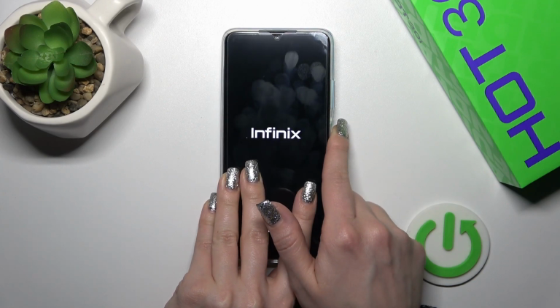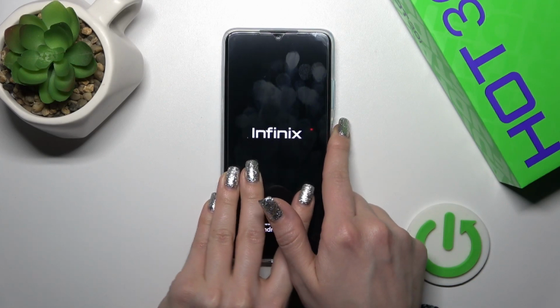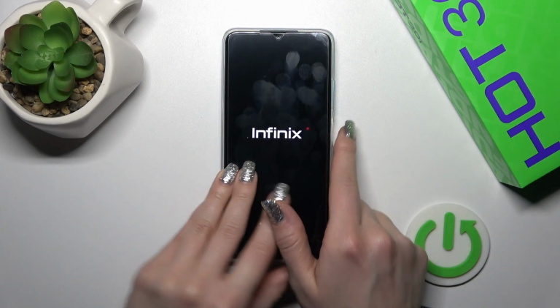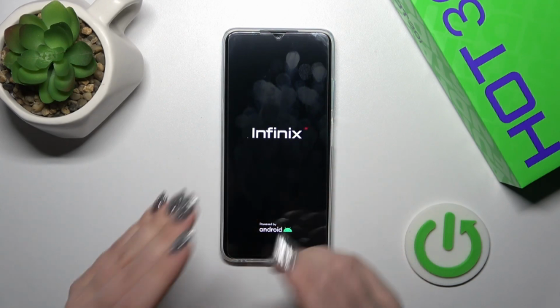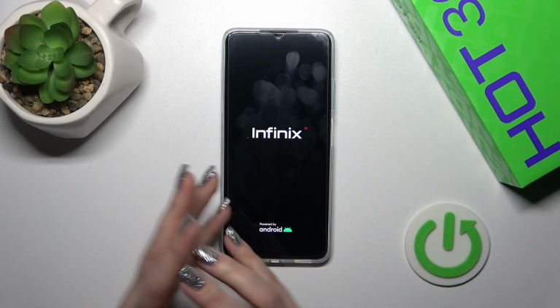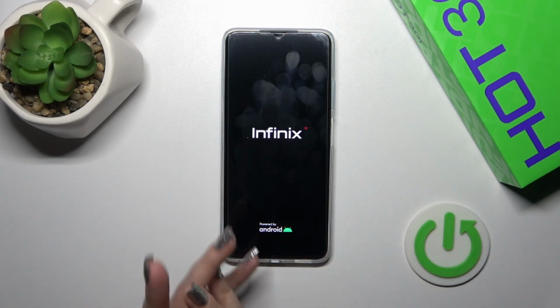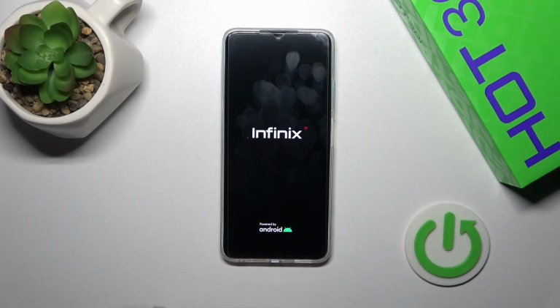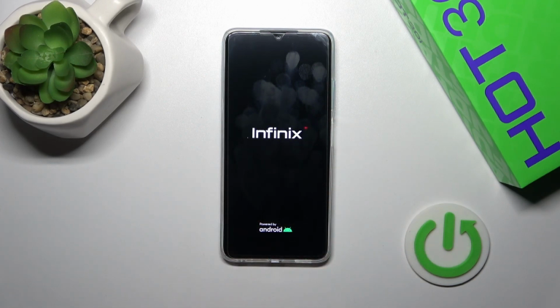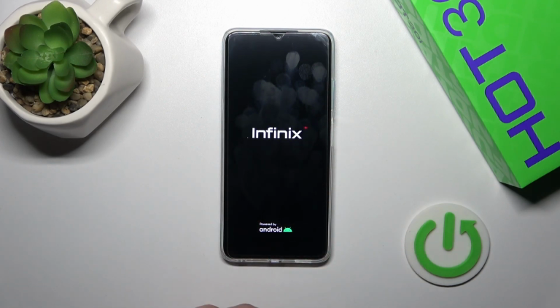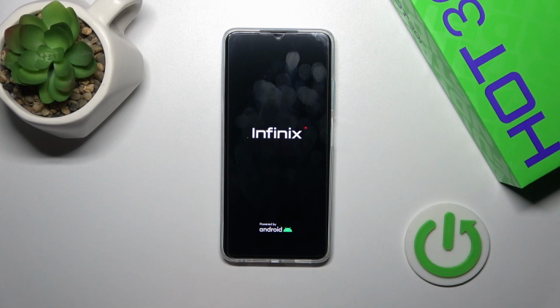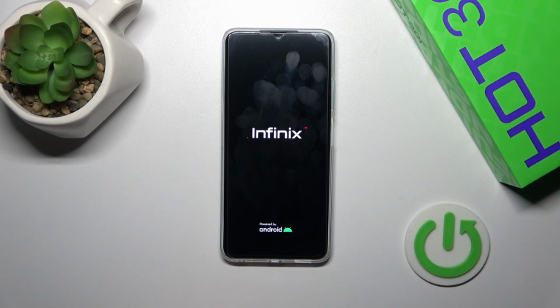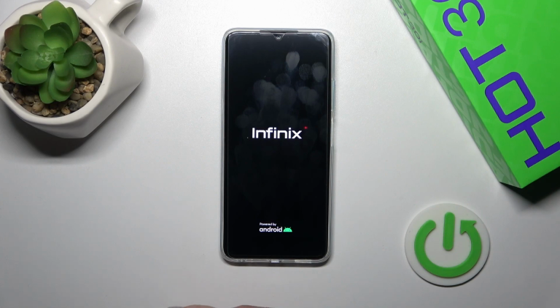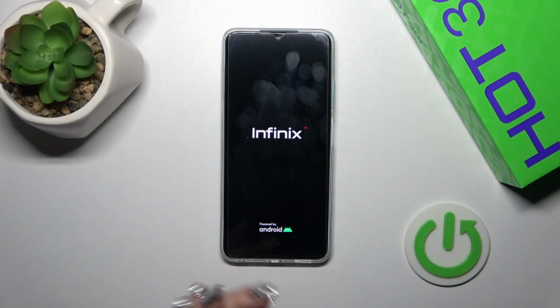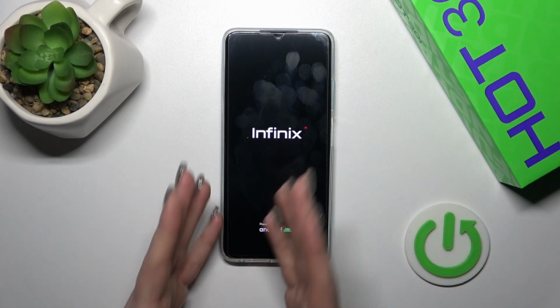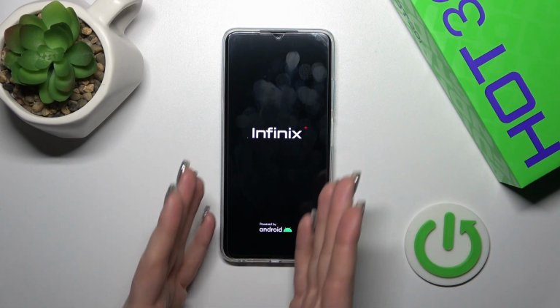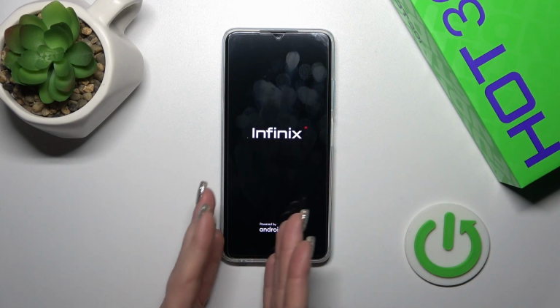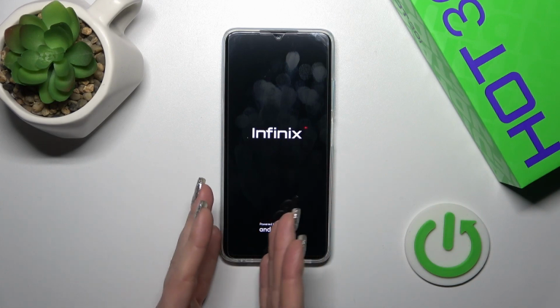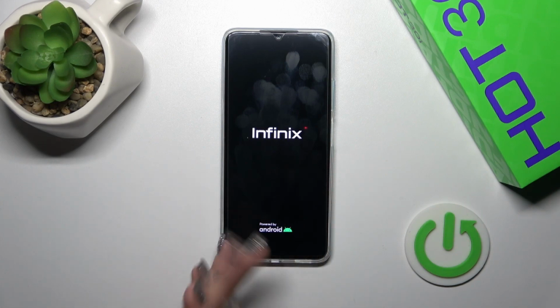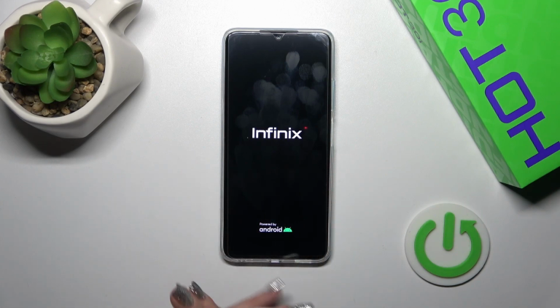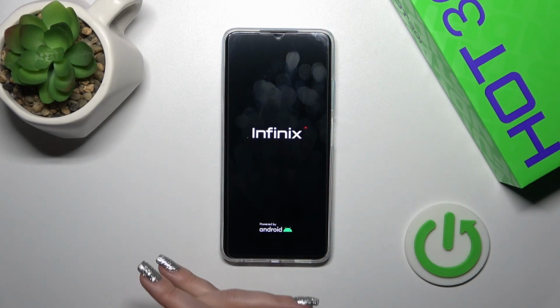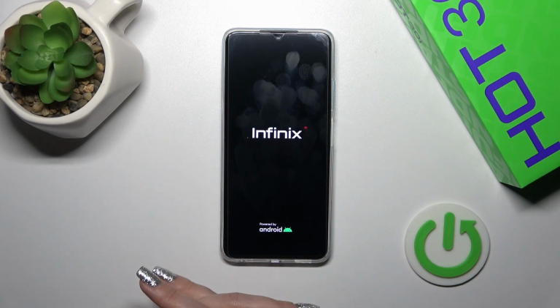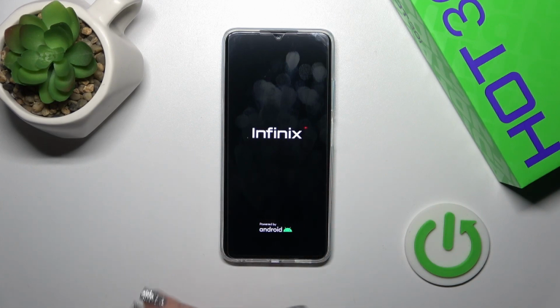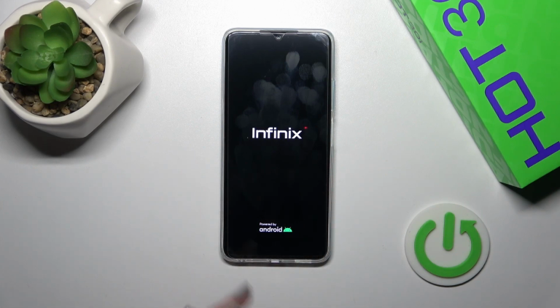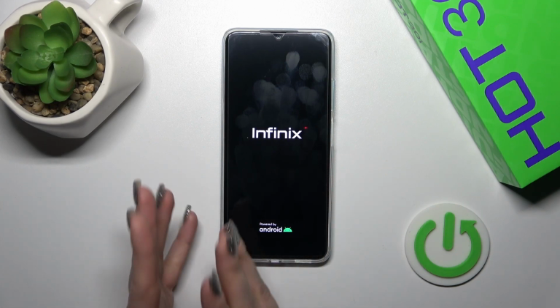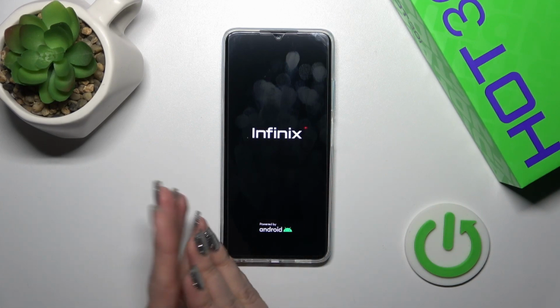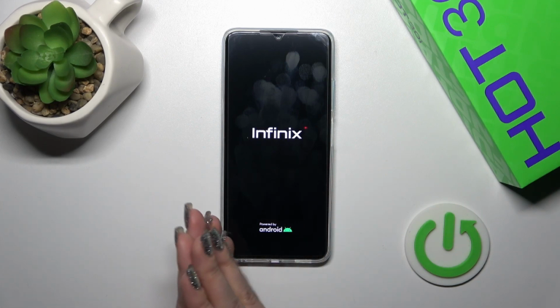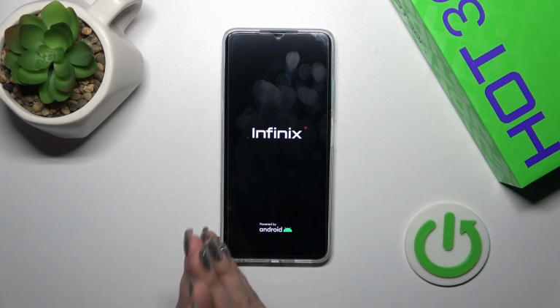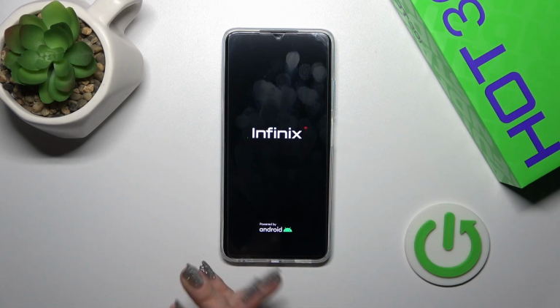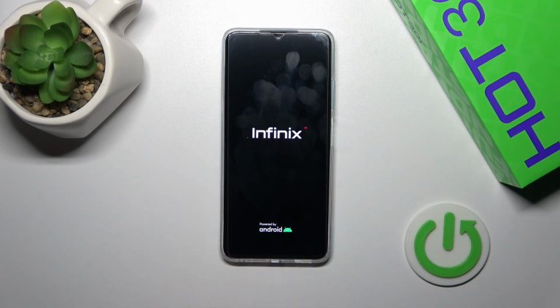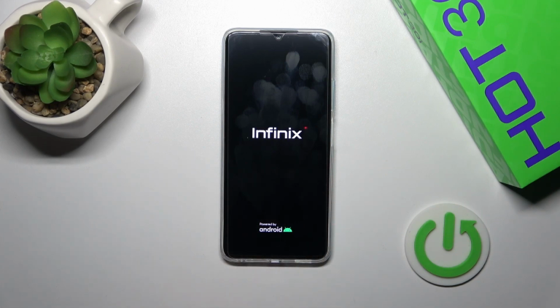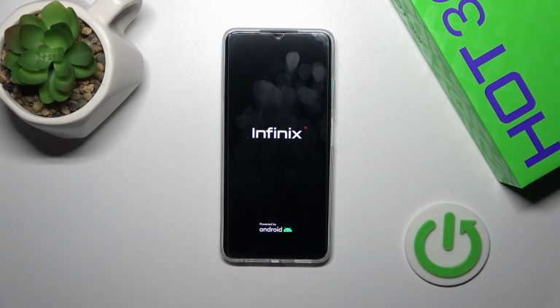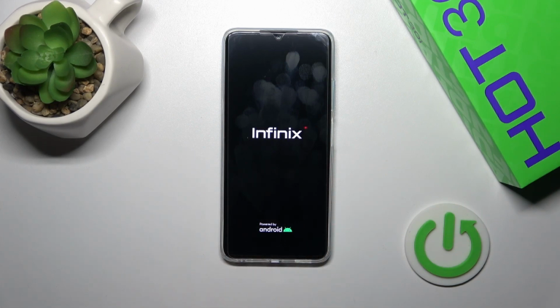After that we could see that the screen lights up, the Infinix and Android logos, so this means that our device is turned on.